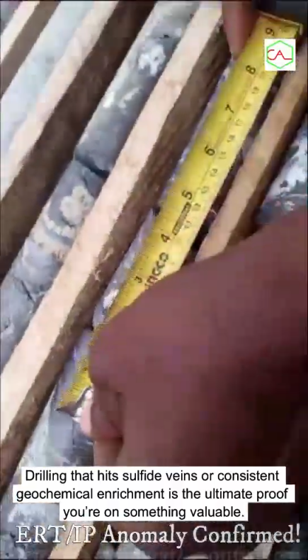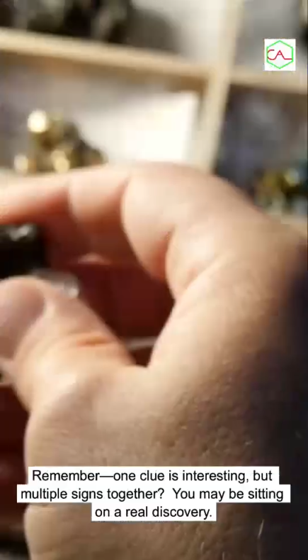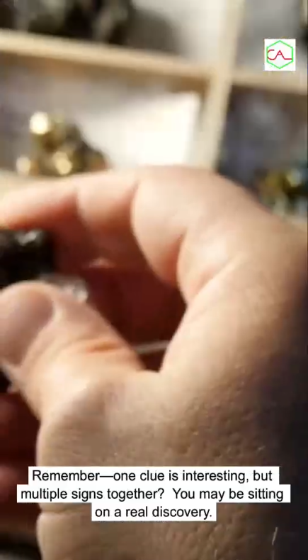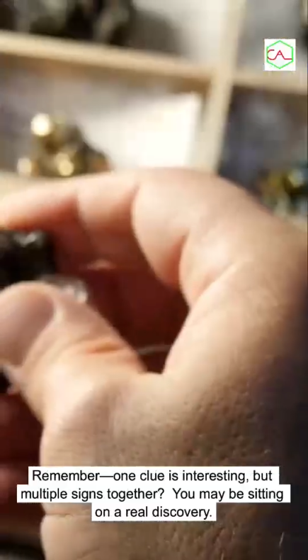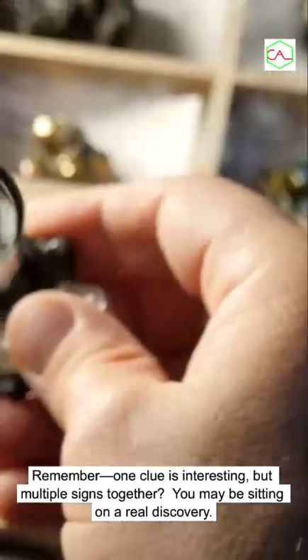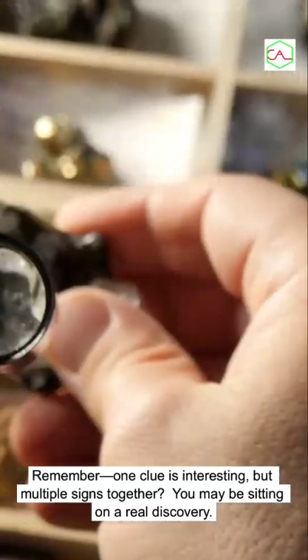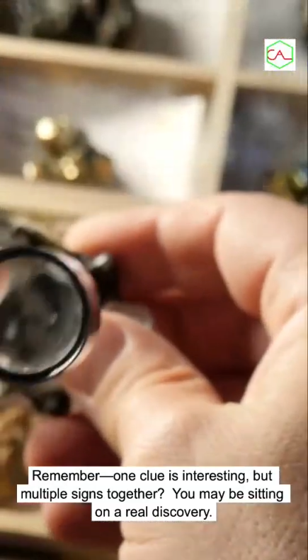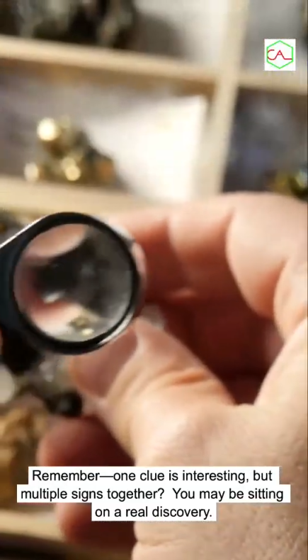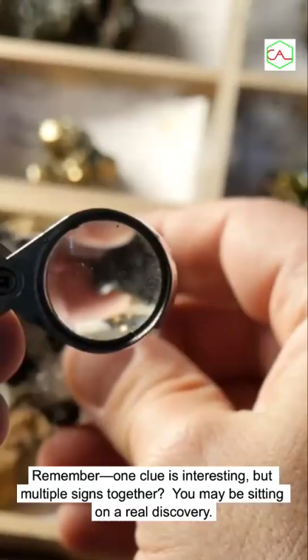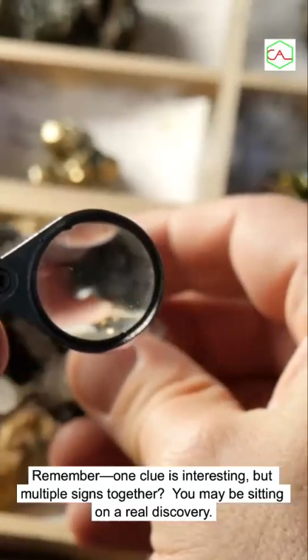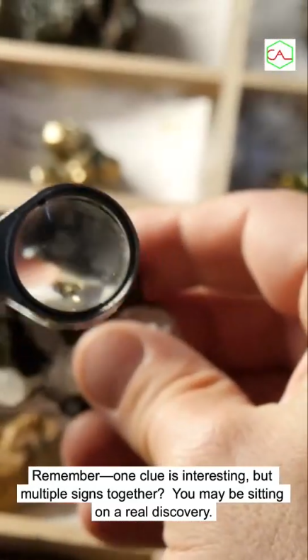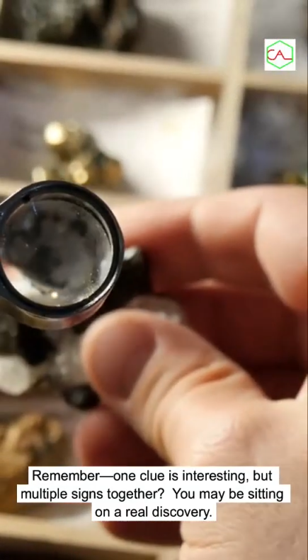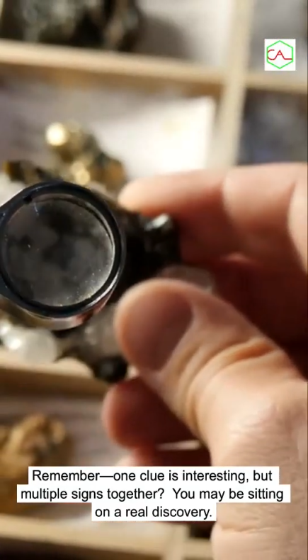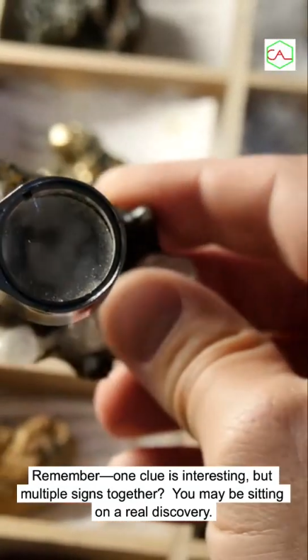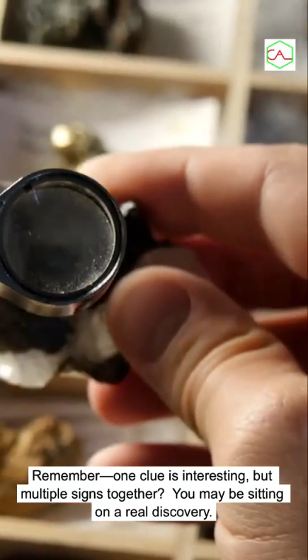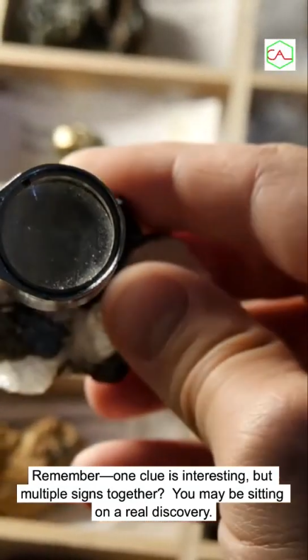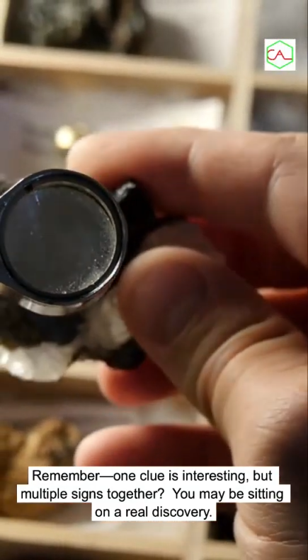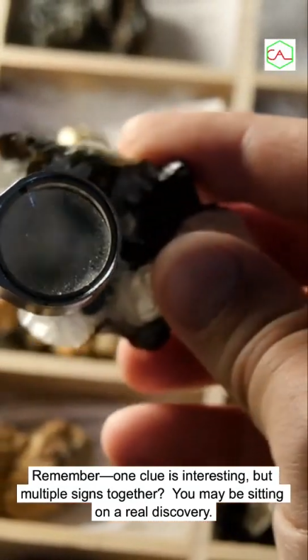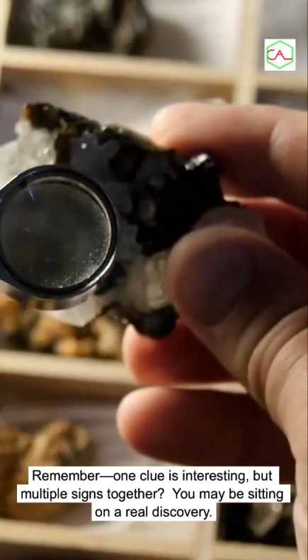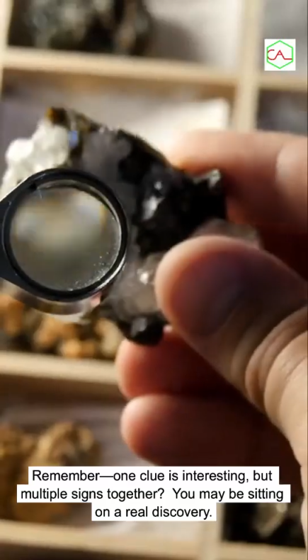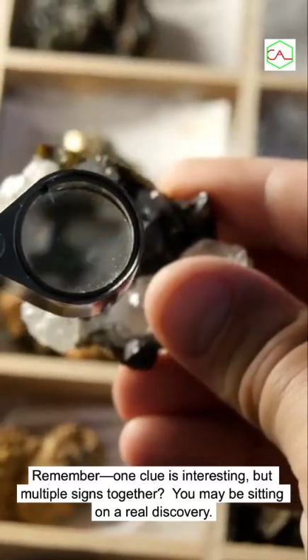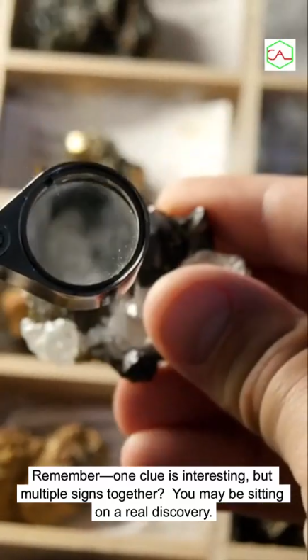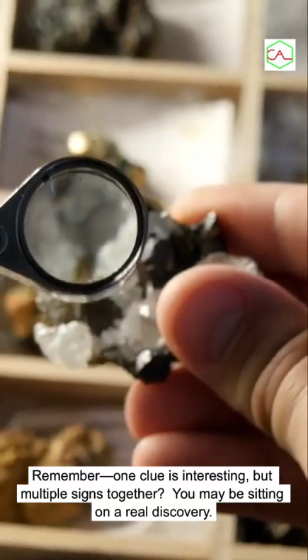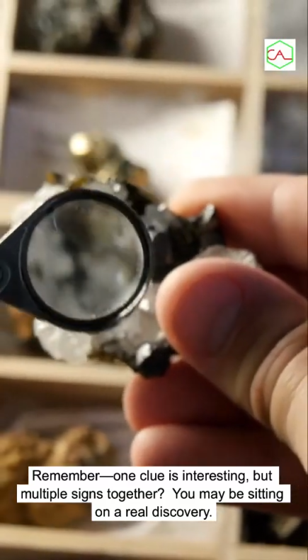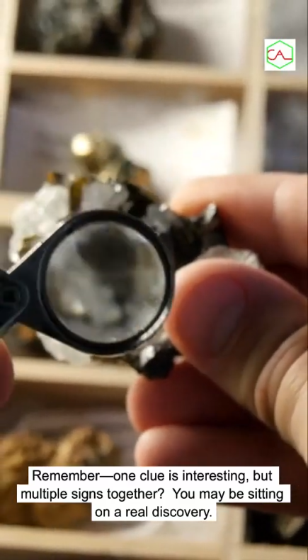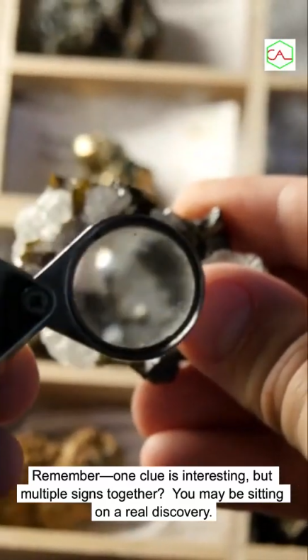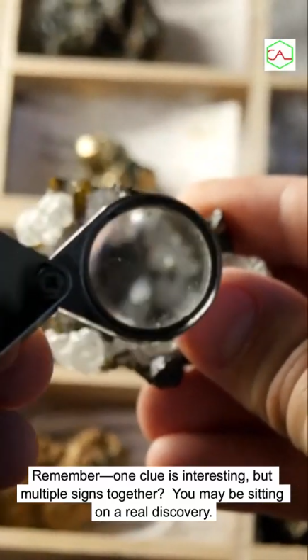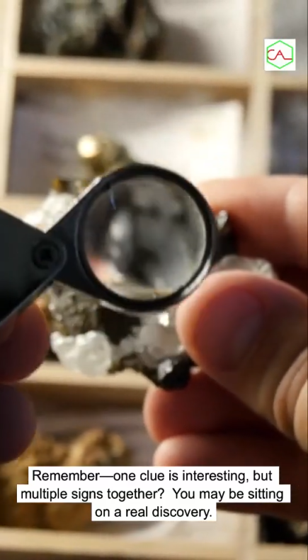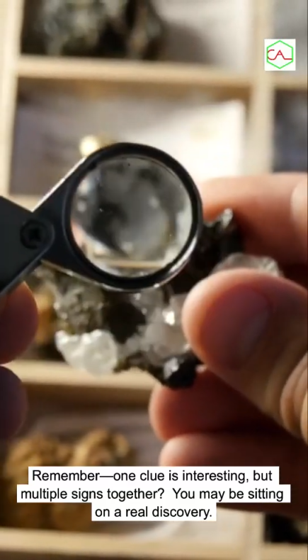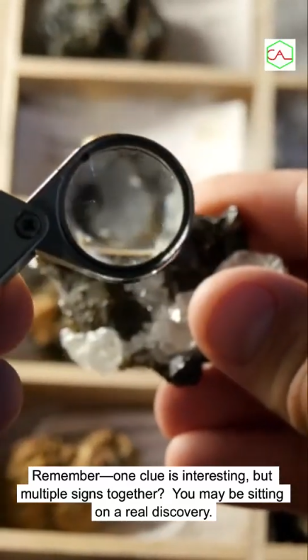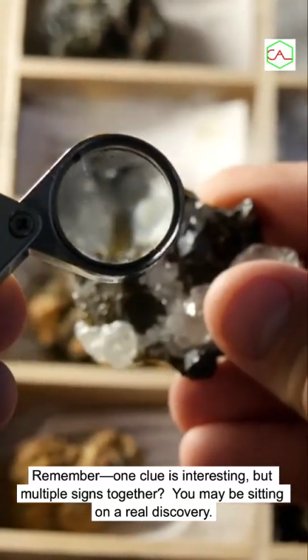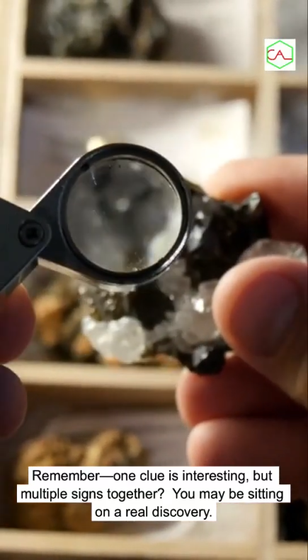Remember, one clue is interesting — but multiple signs together? You may be sitting on a real discovery.